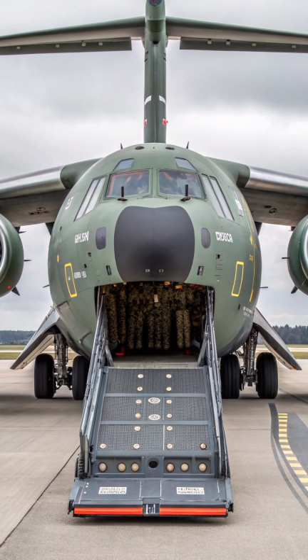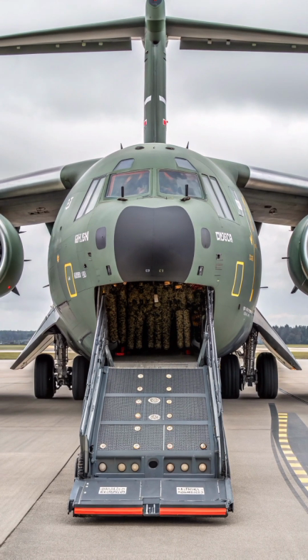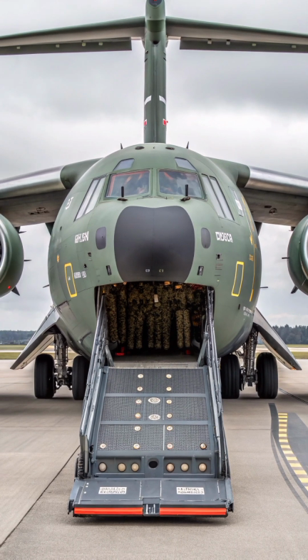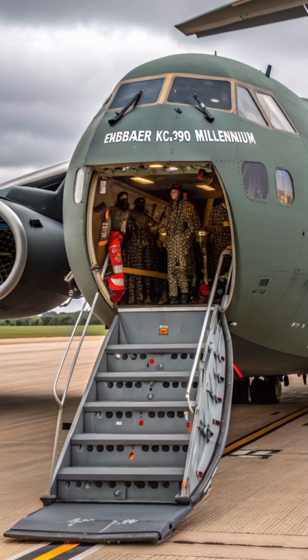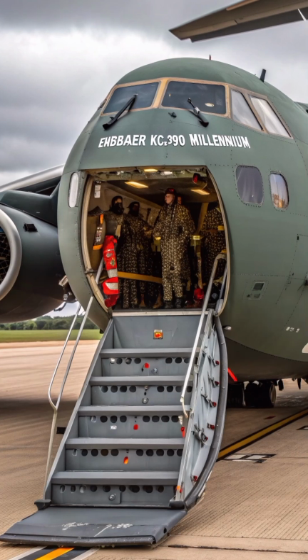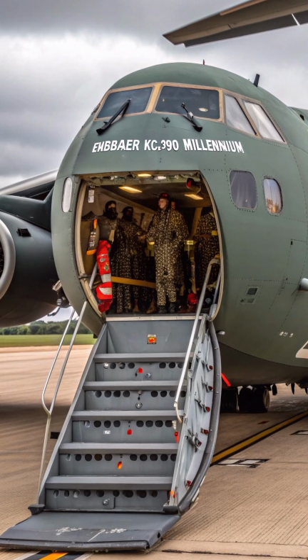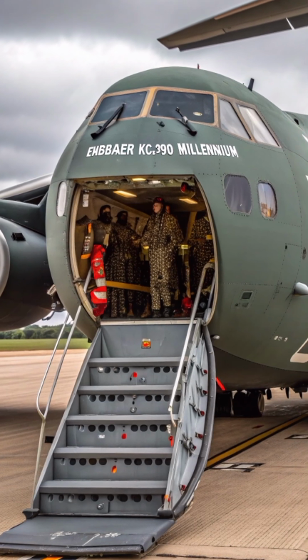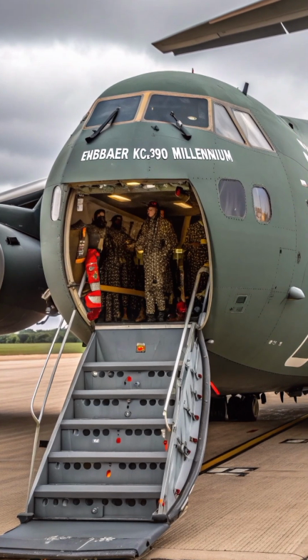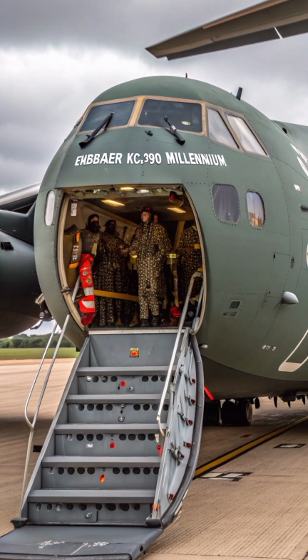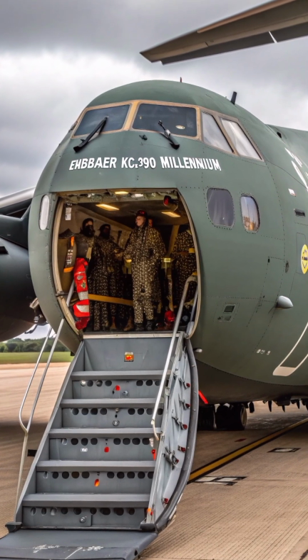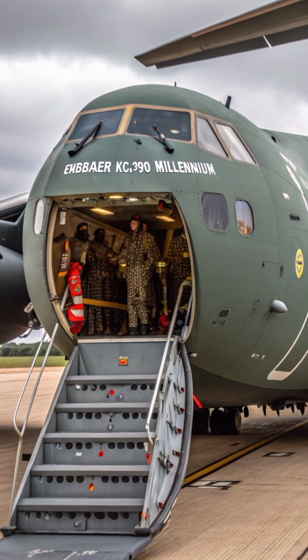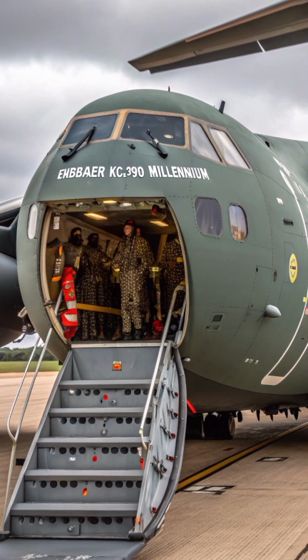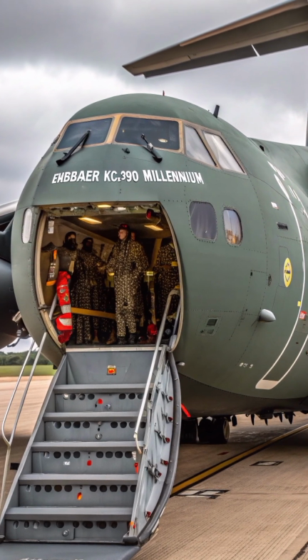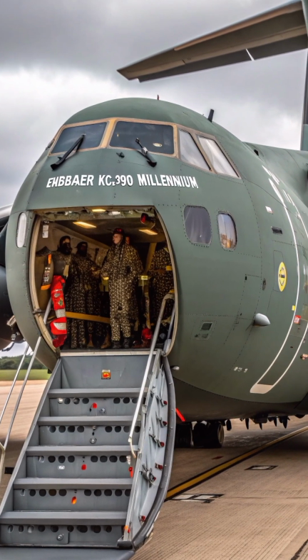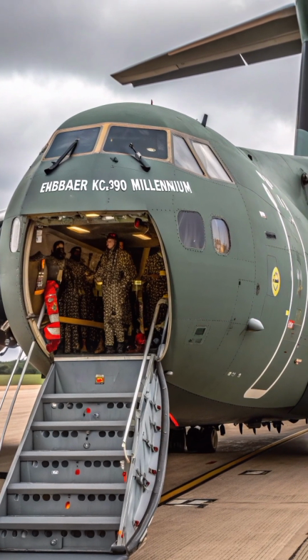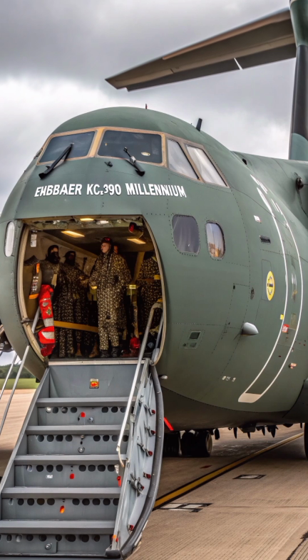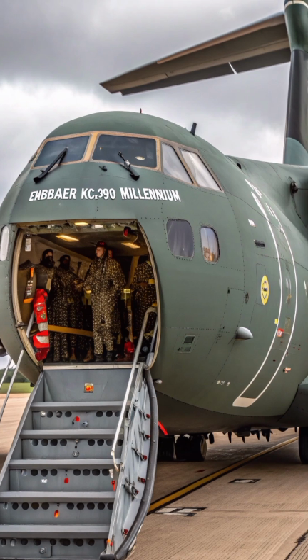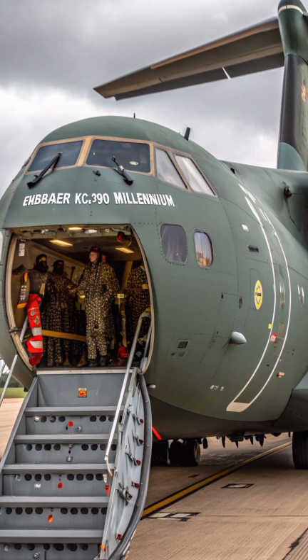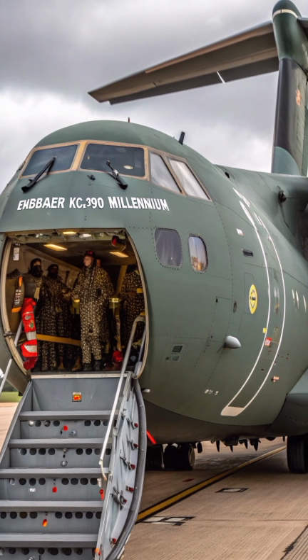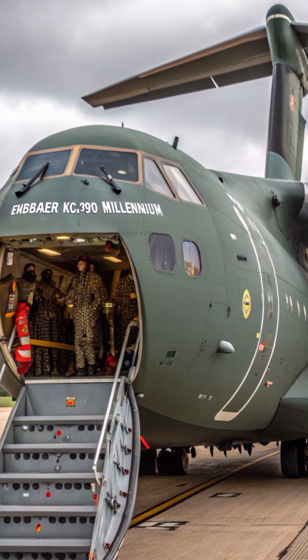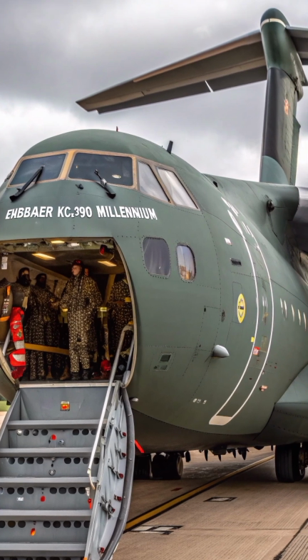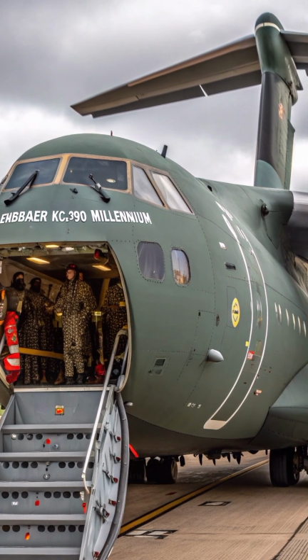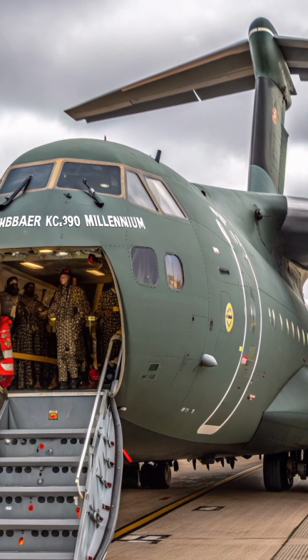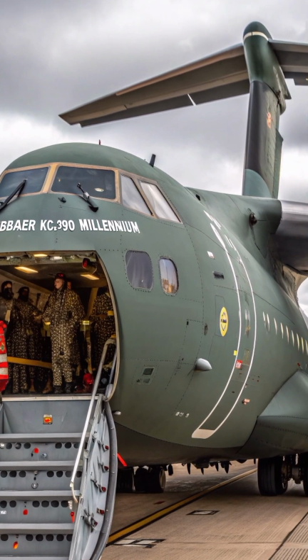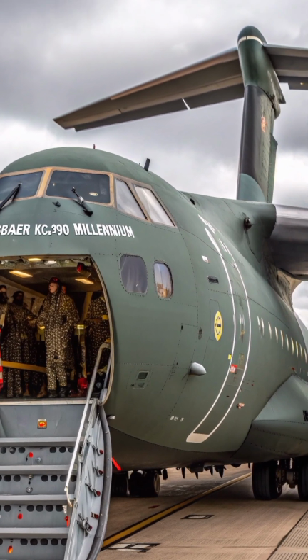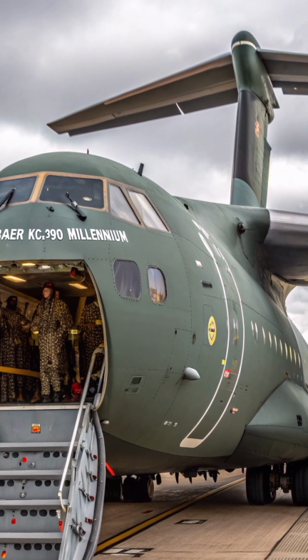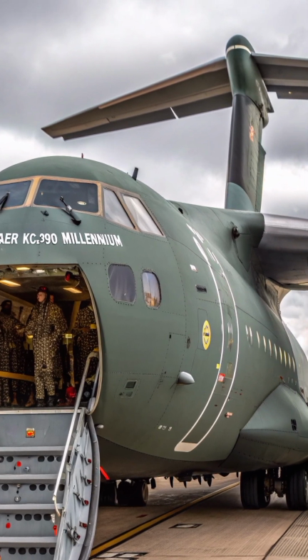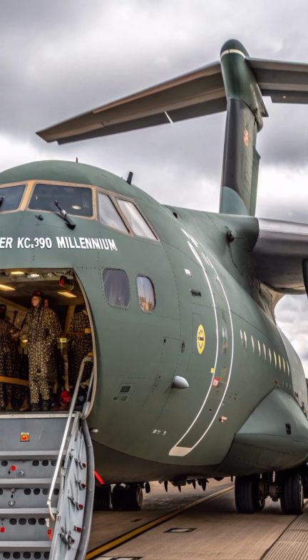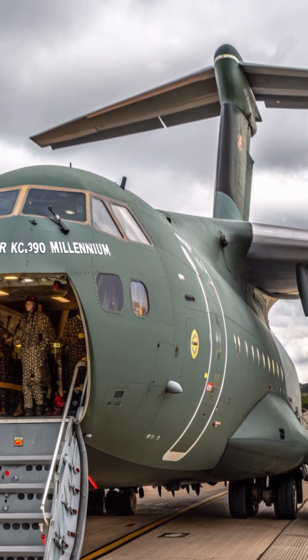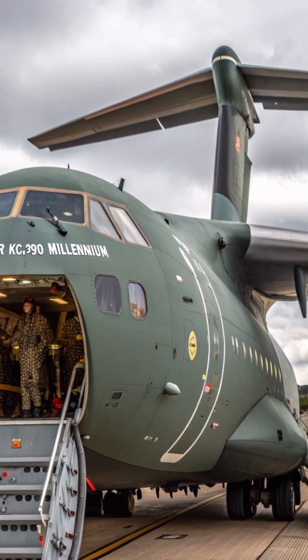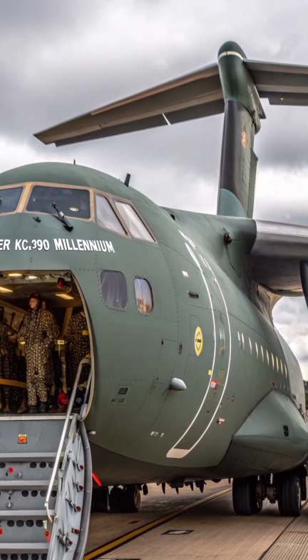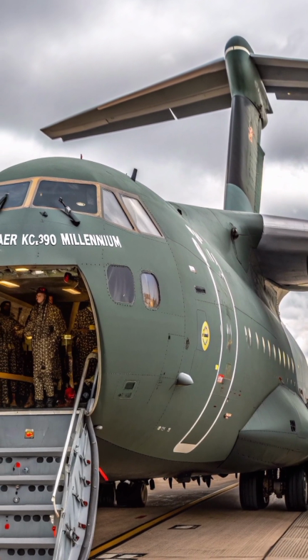Beyond transport, it's also capable of aerial refueling, medical evacuation, search and rescue missions, and even supporting humanitarian aid operations.